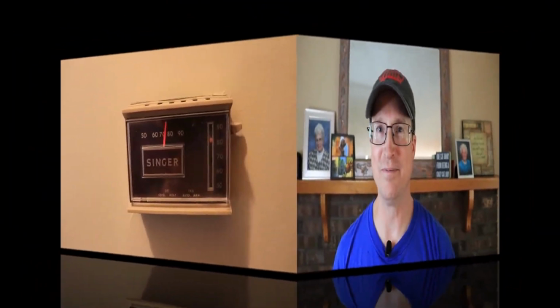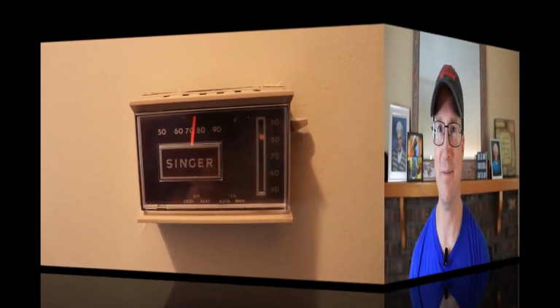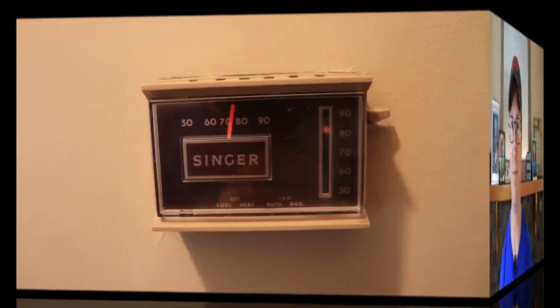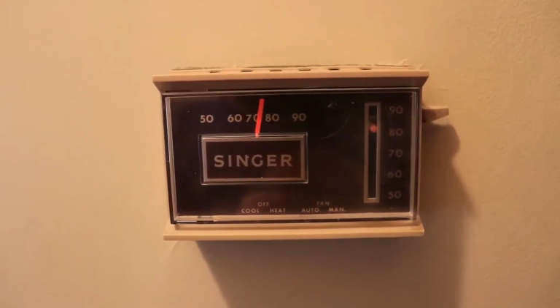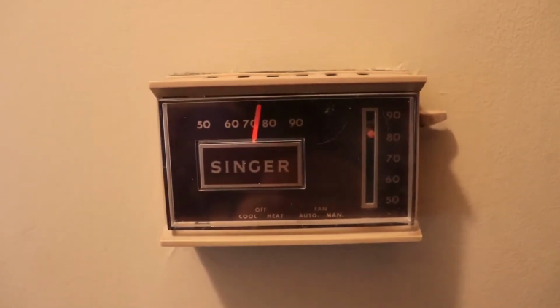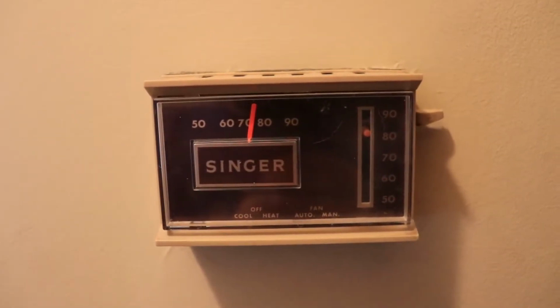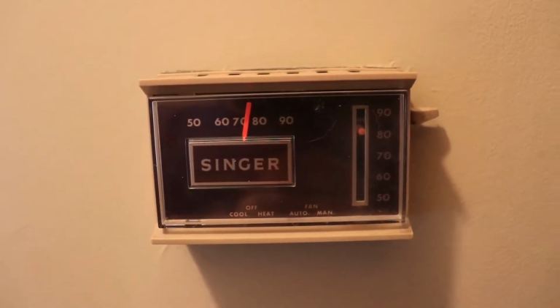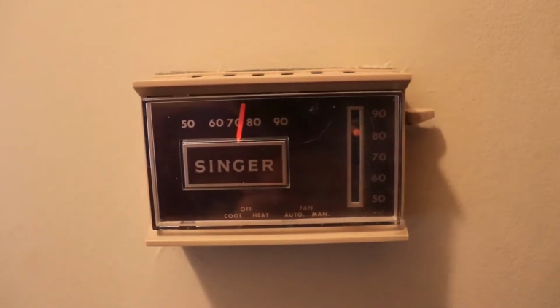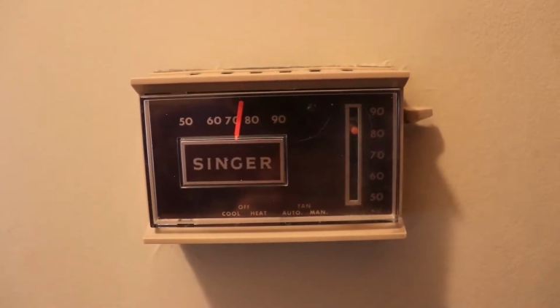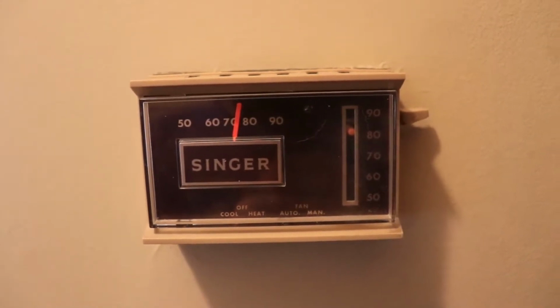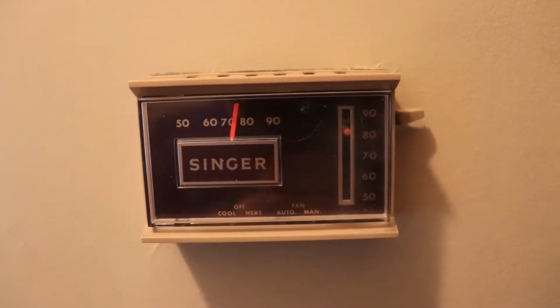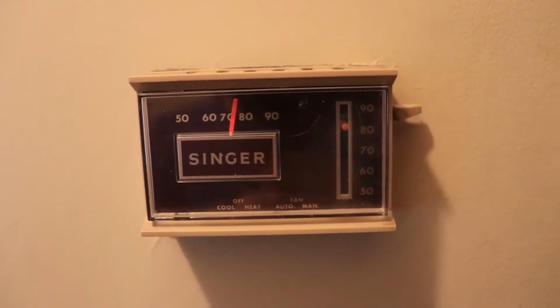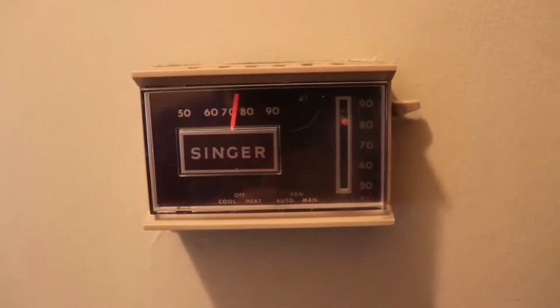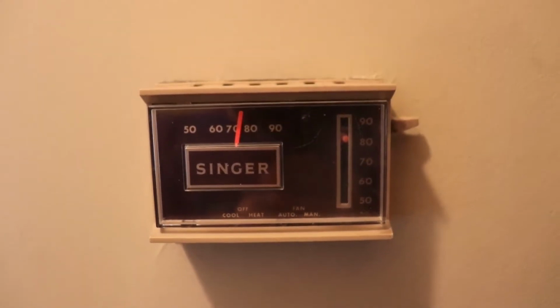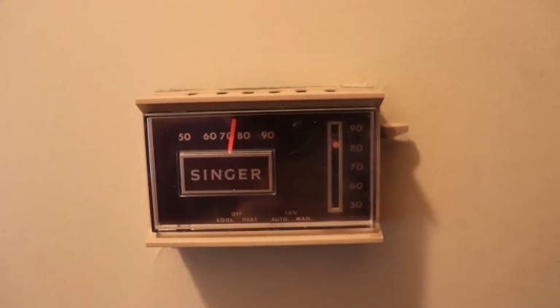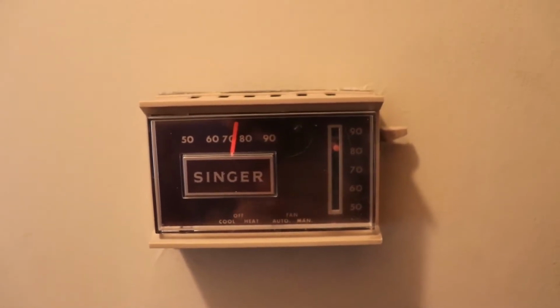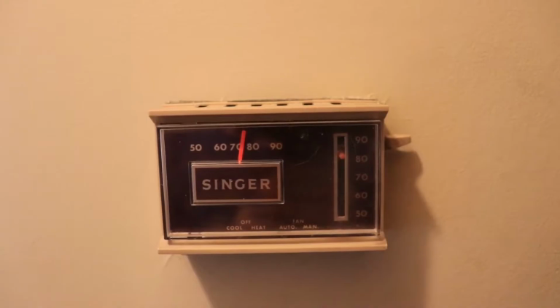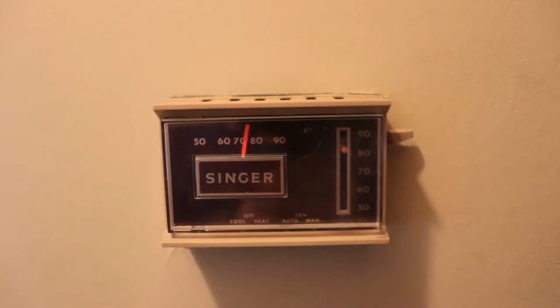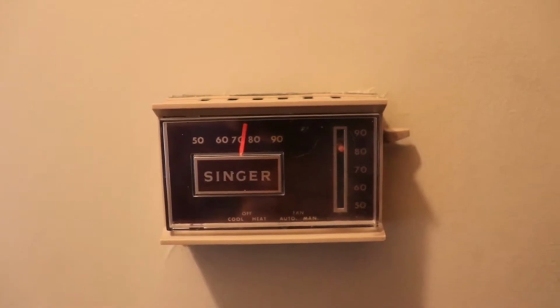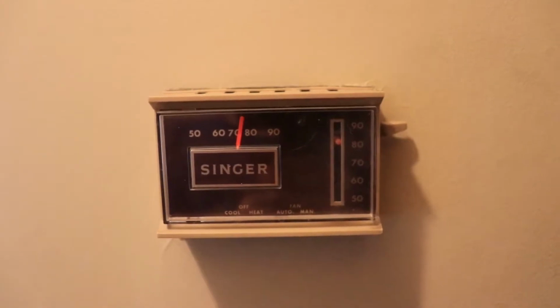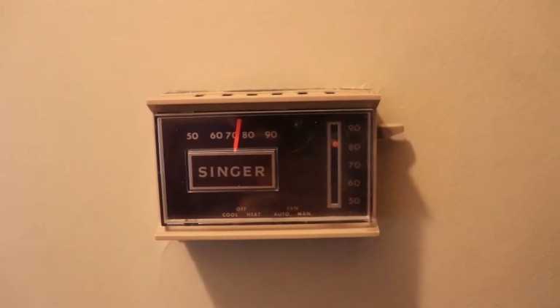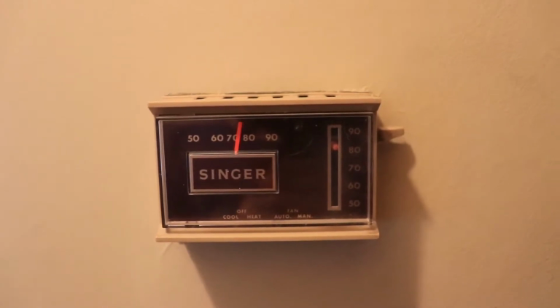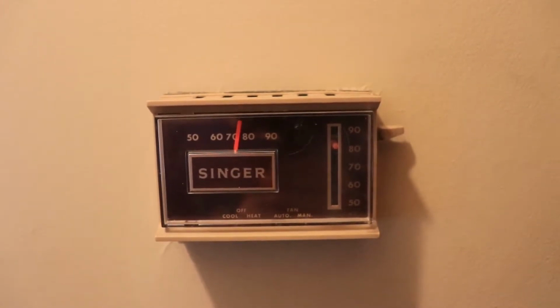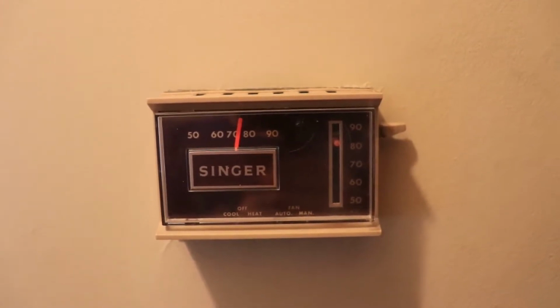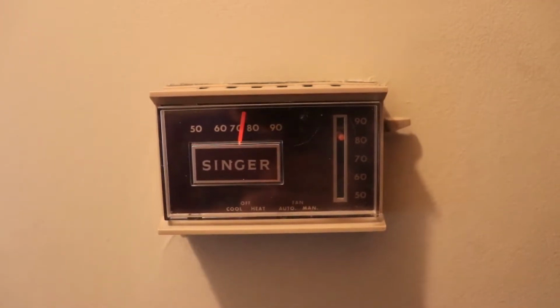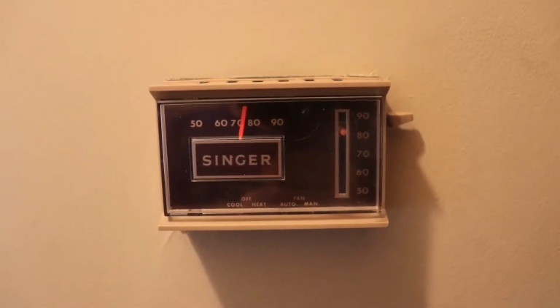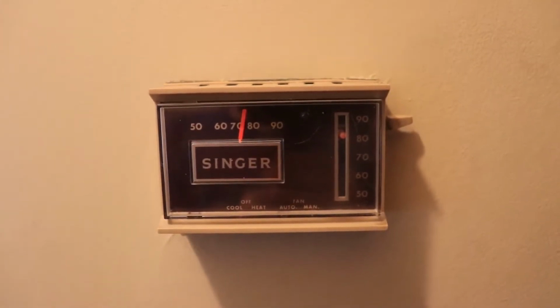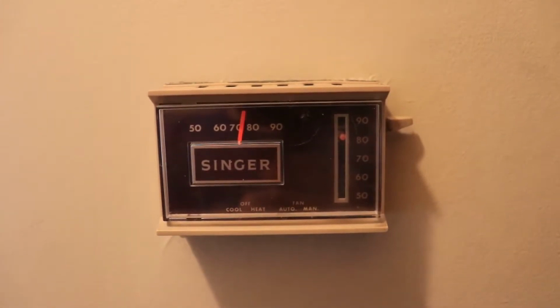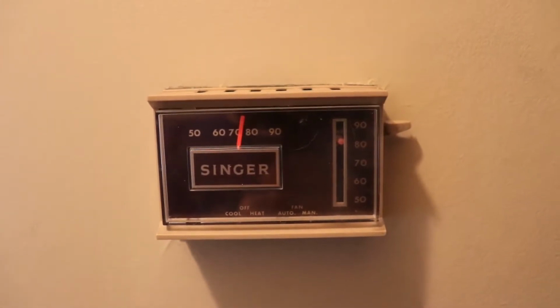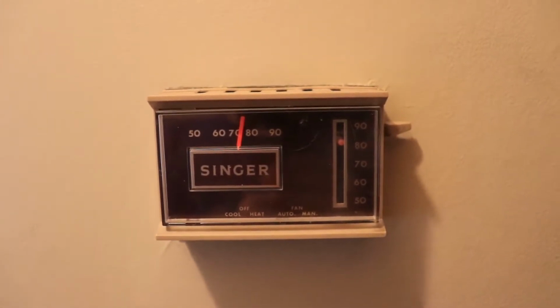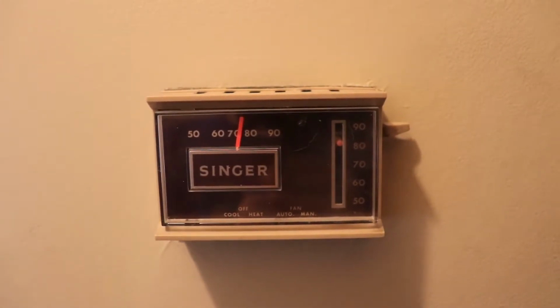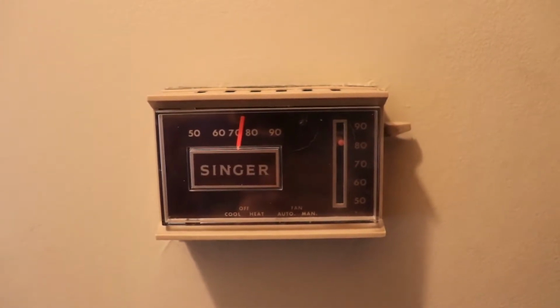So here's the unit that we're going to replace. This is an old-timey mercury thermostat and it's due for an upgrade.